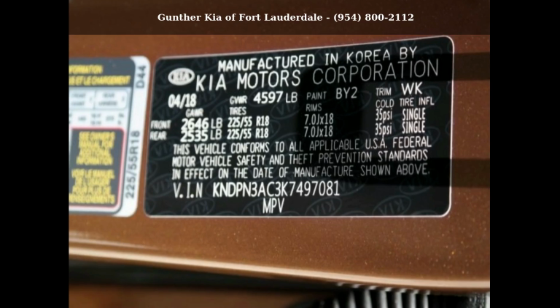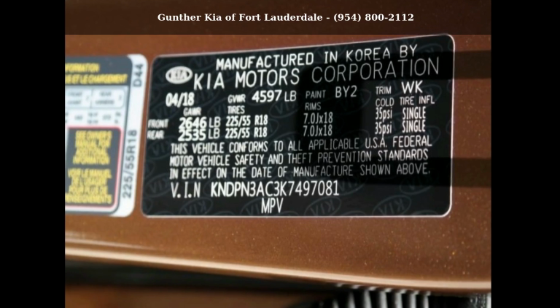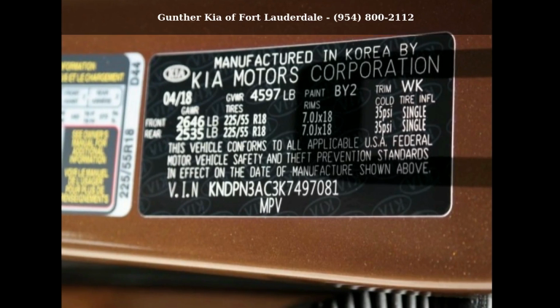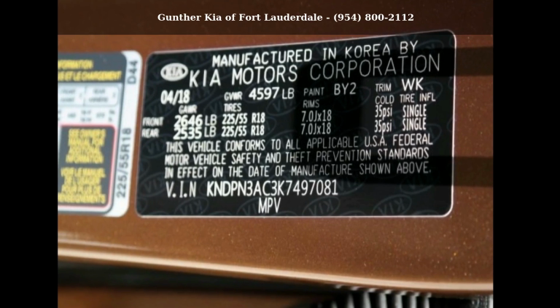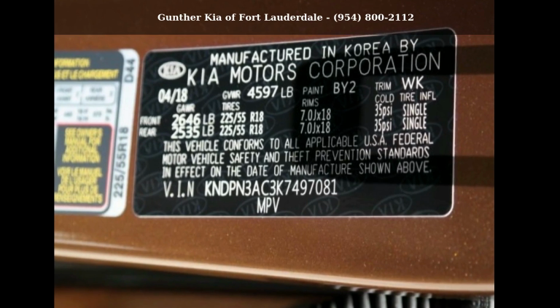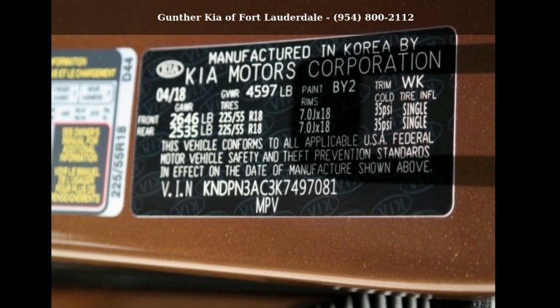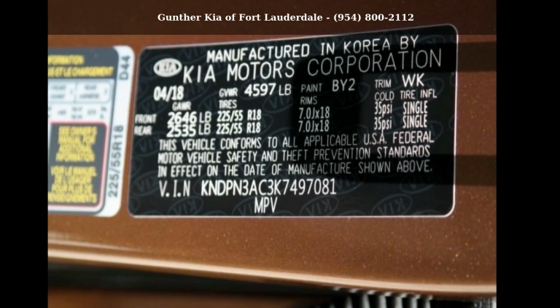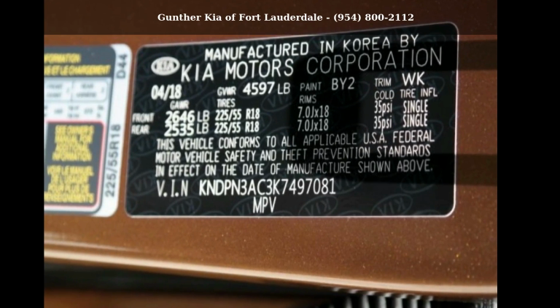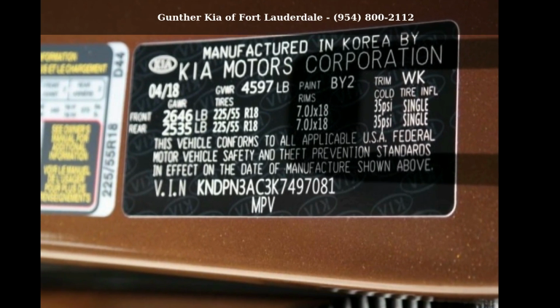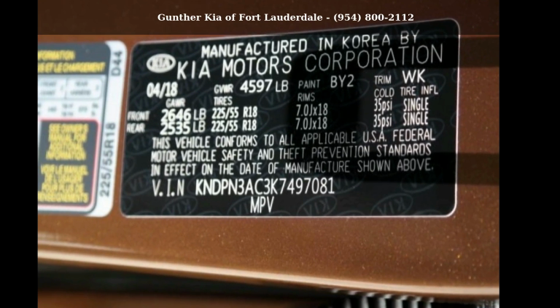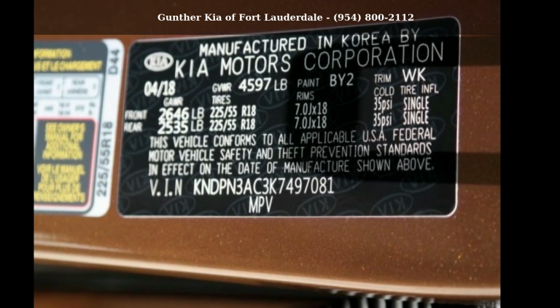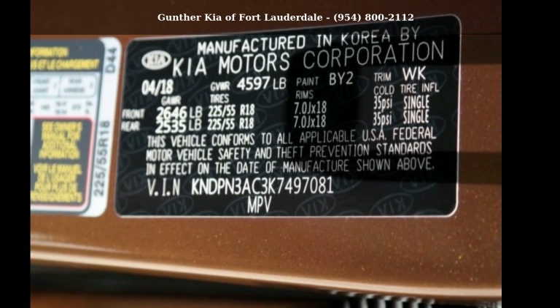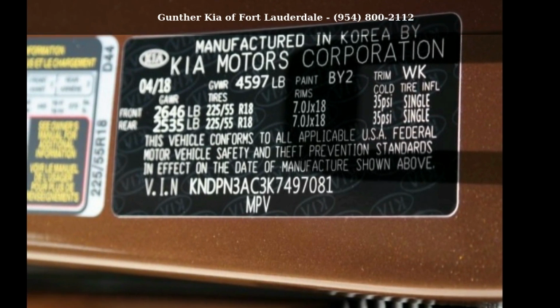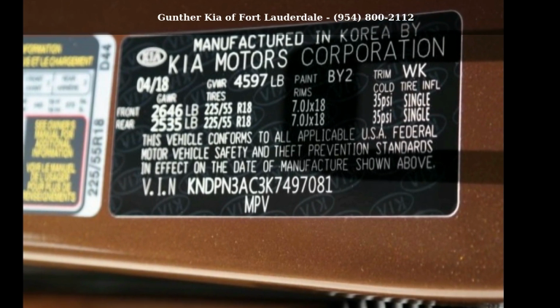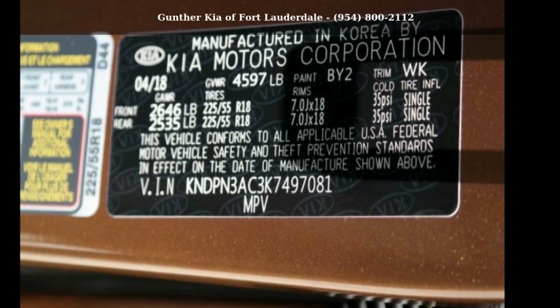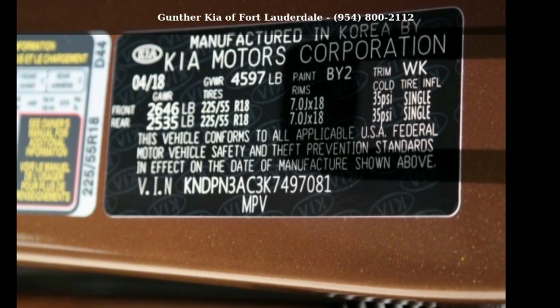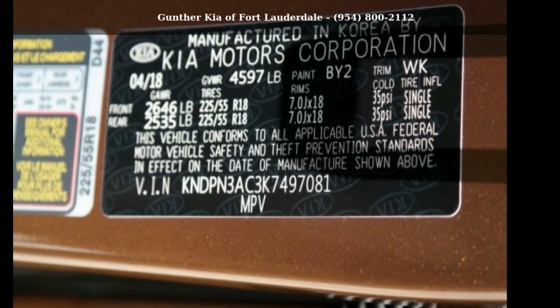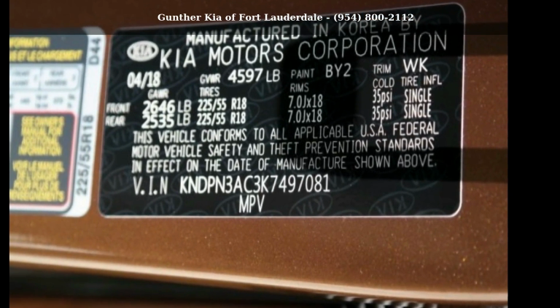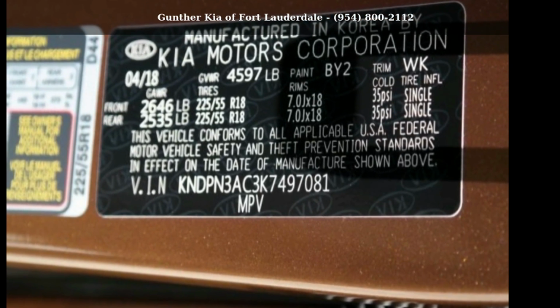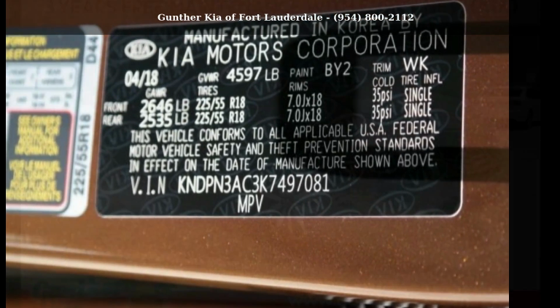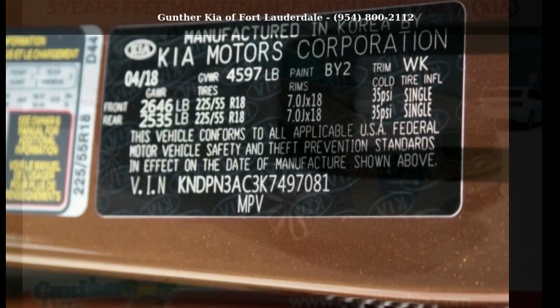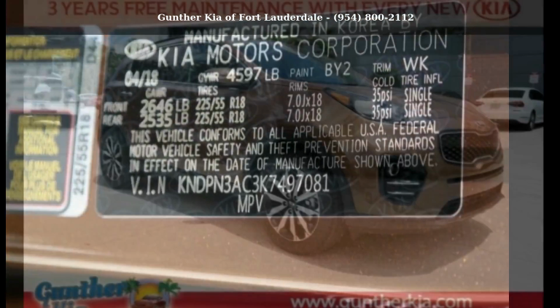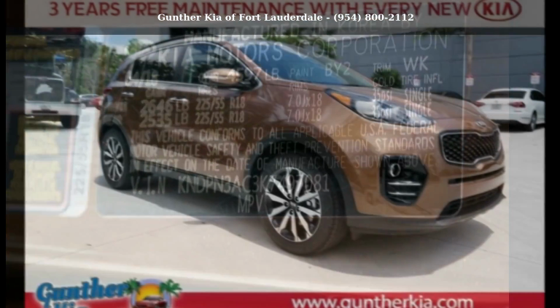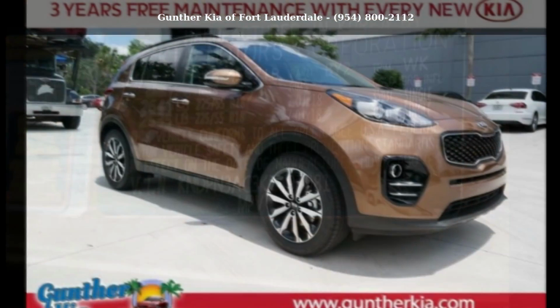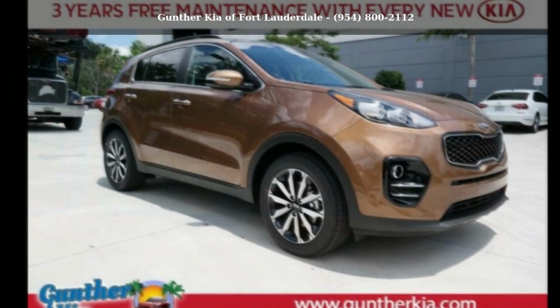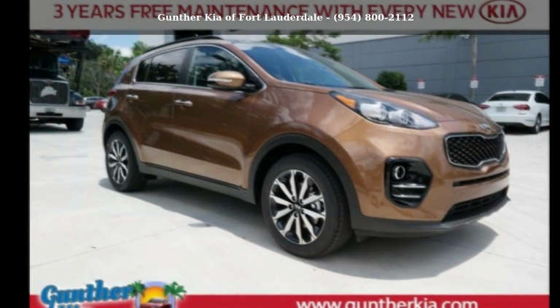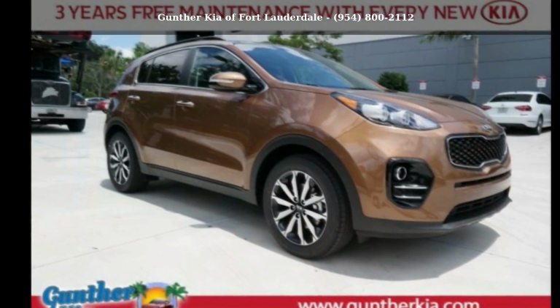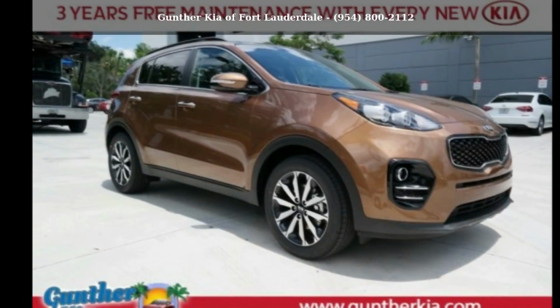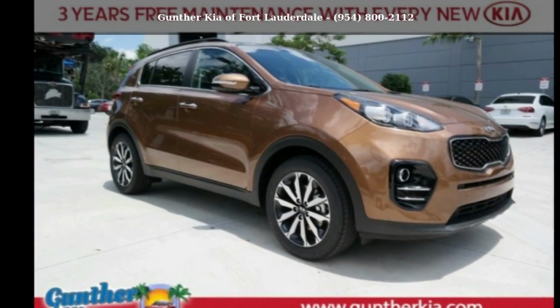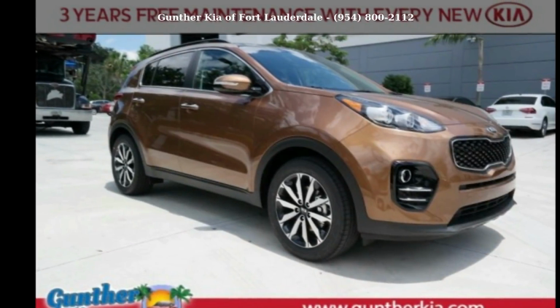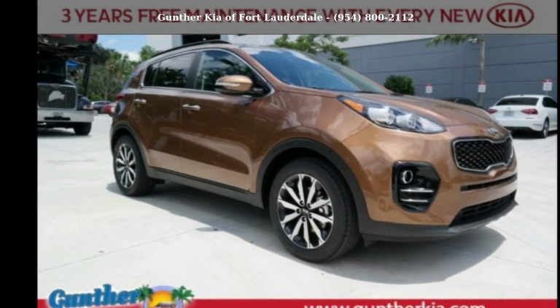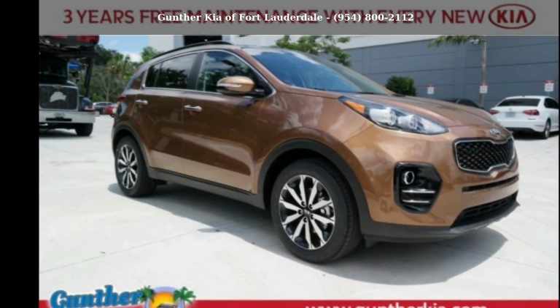Presenting the Kia 2019 Sportage X. This may be the set of wheels you've been looking for.